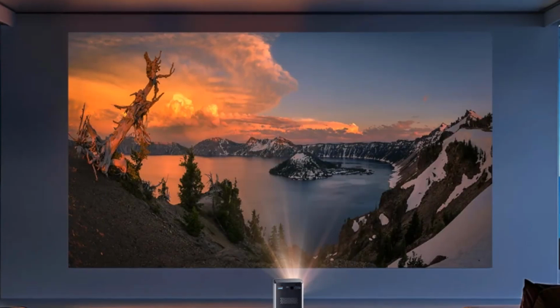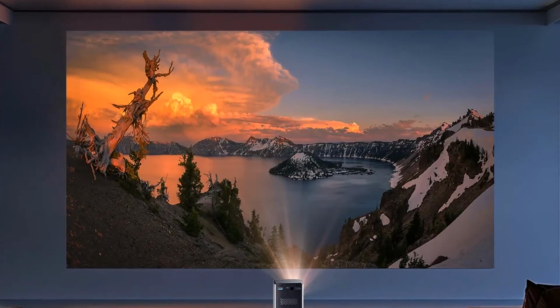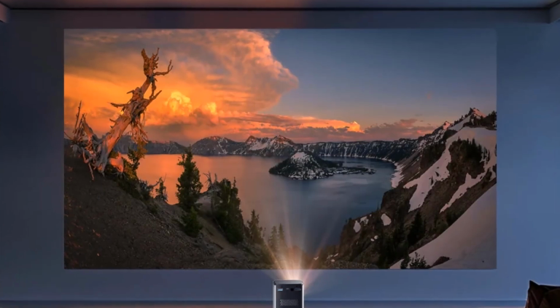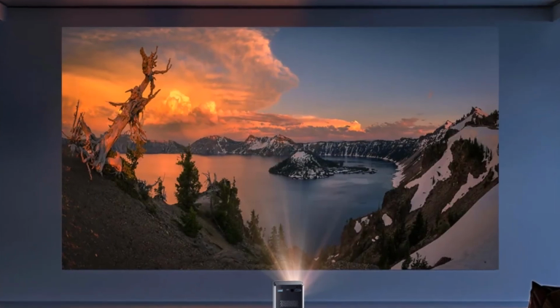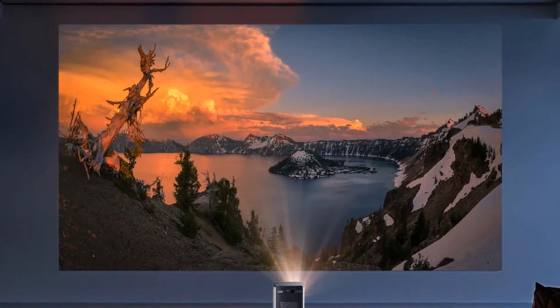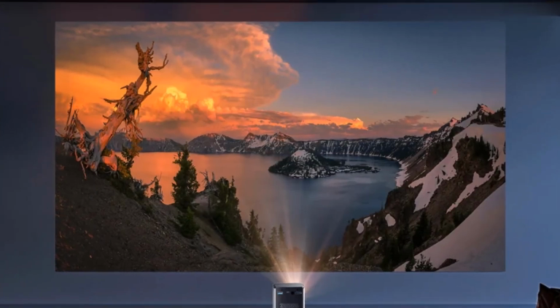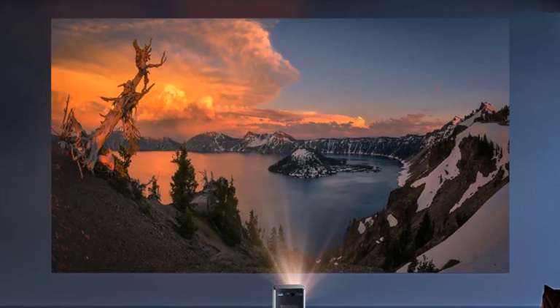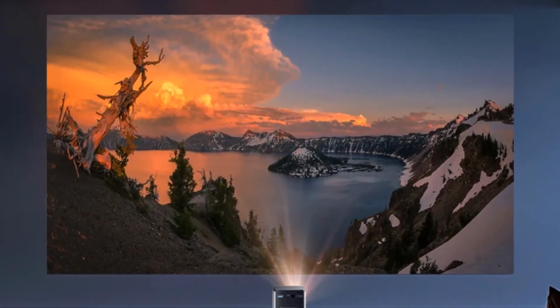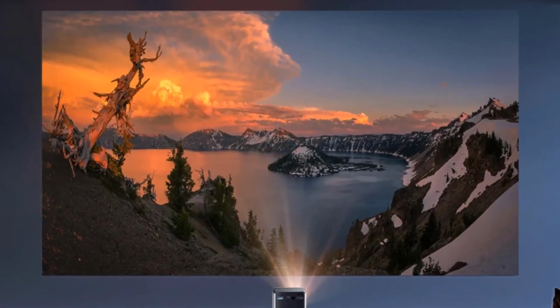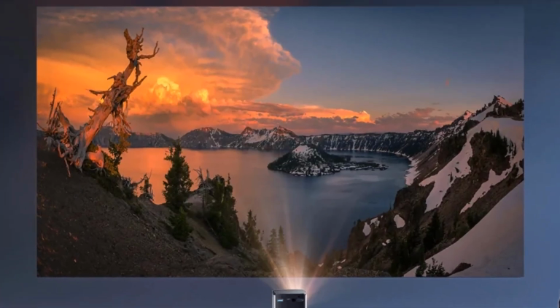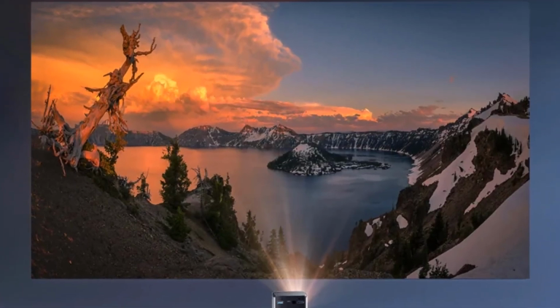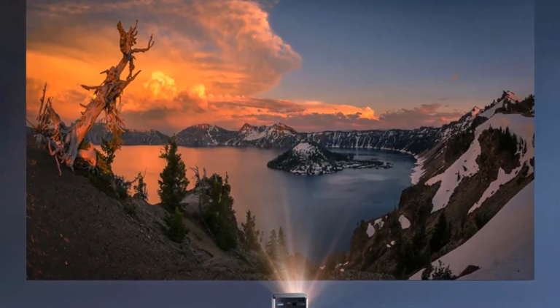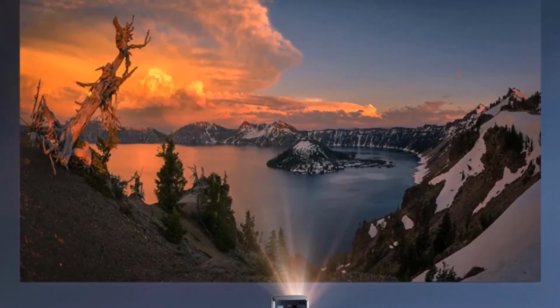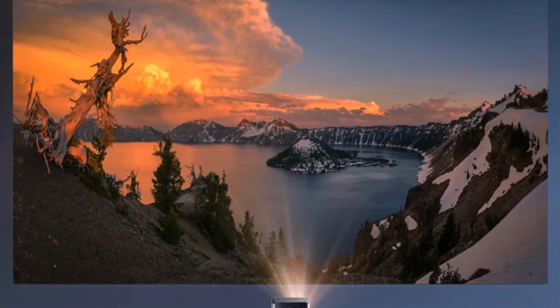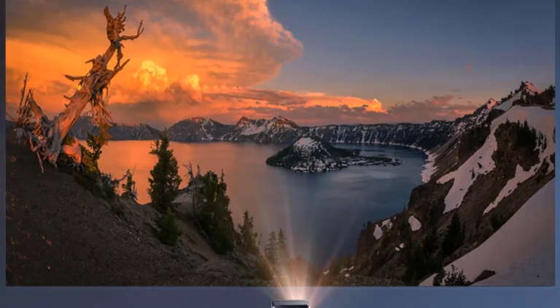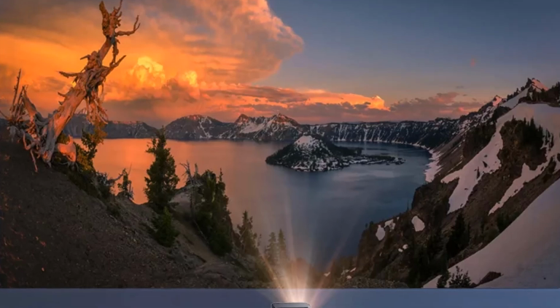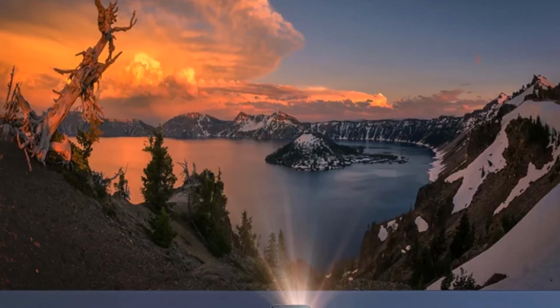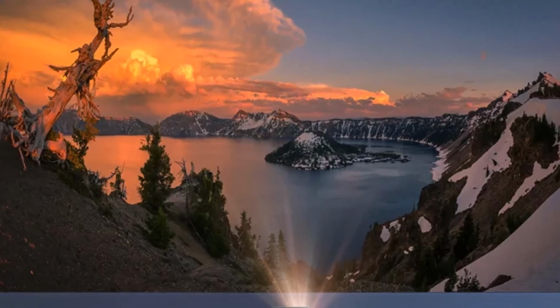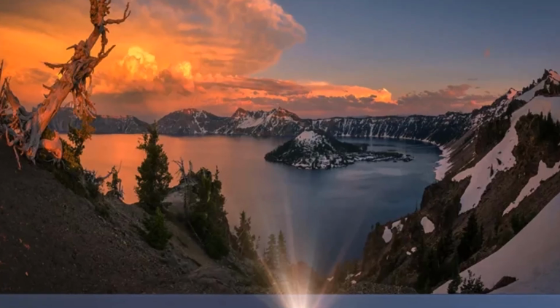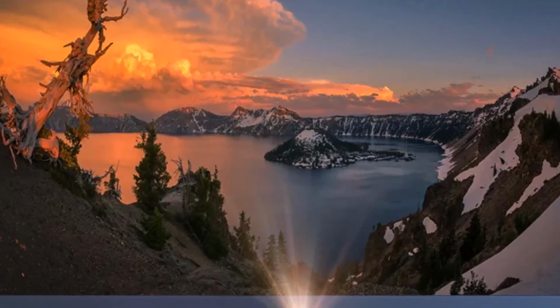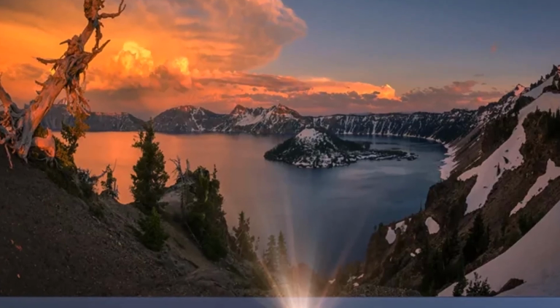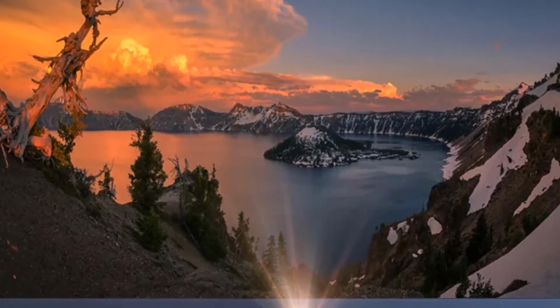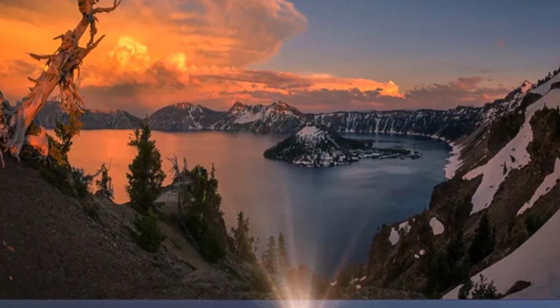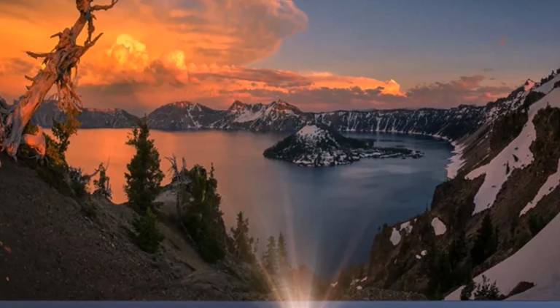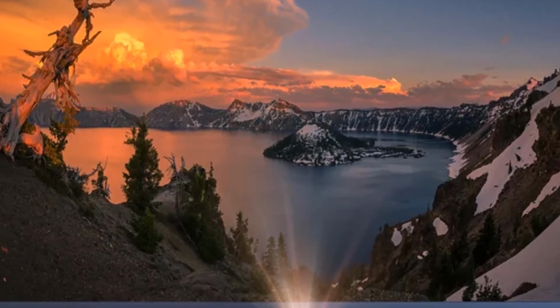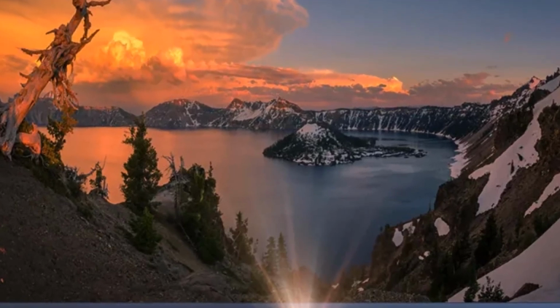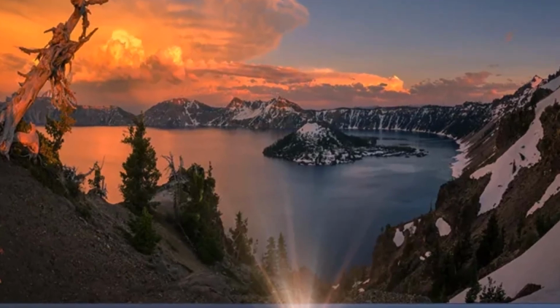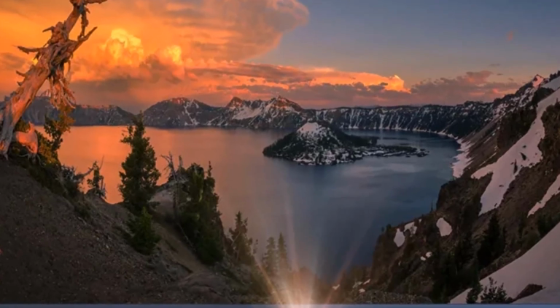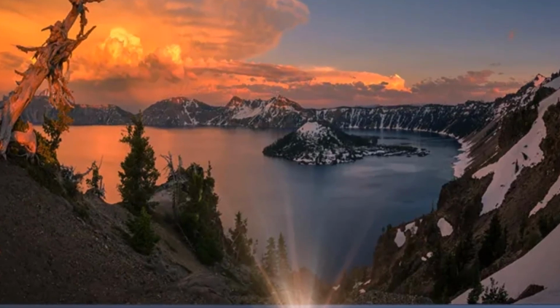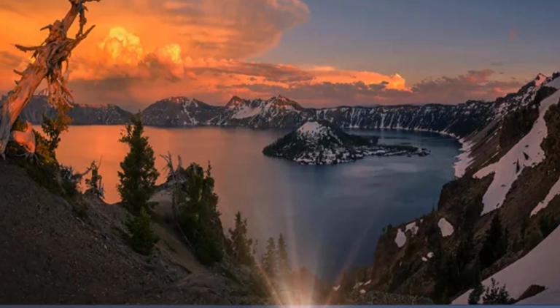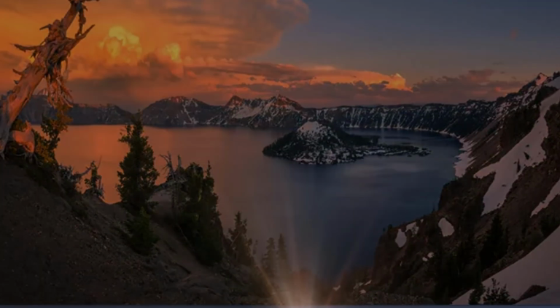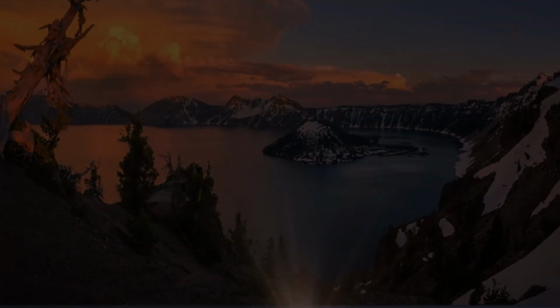It supports a large screen with max 4K playback and enticingly brilliant color.